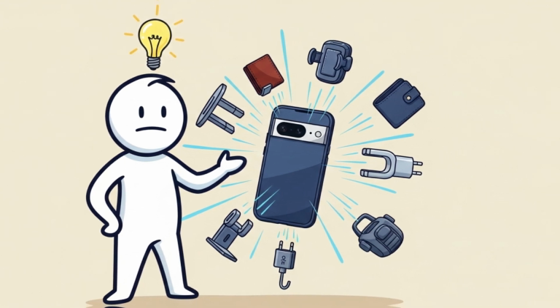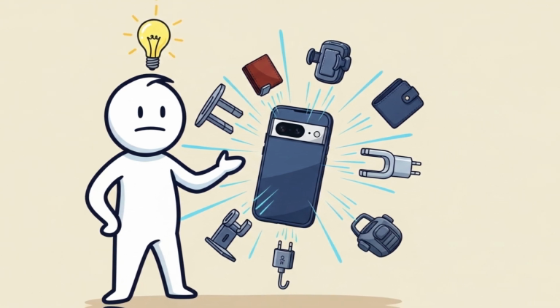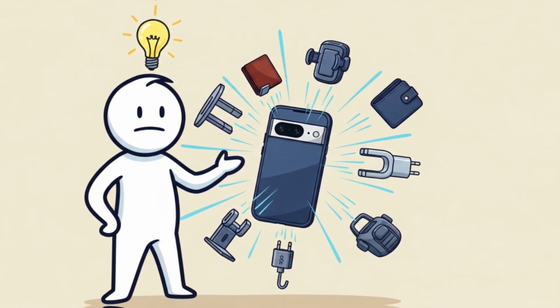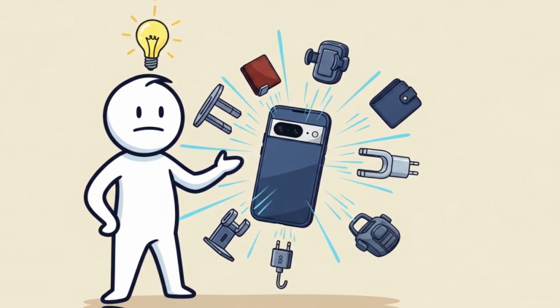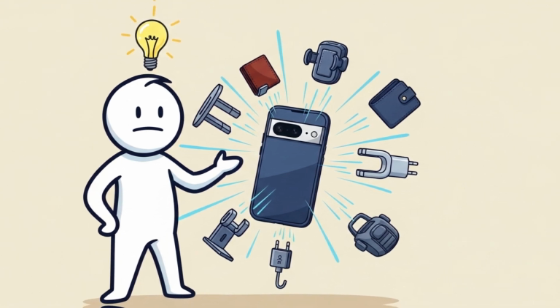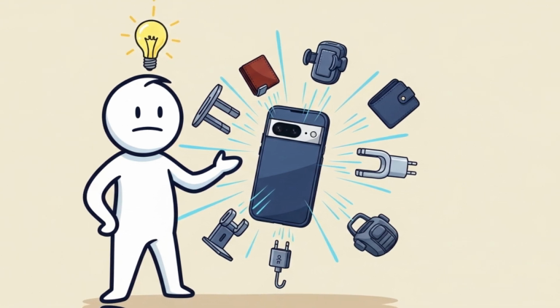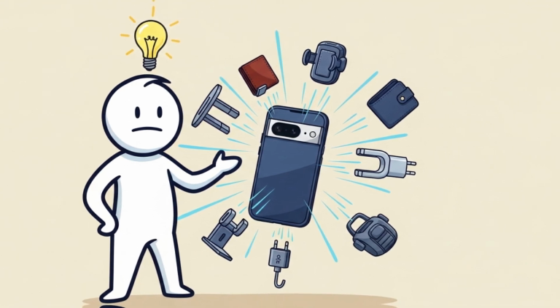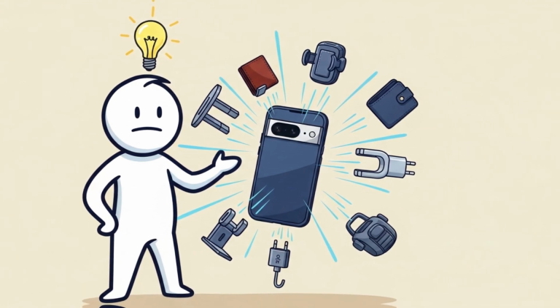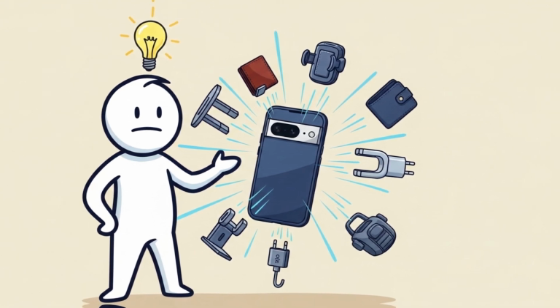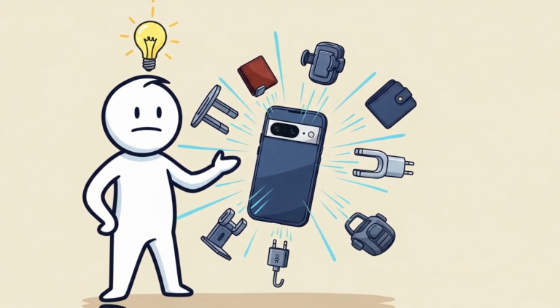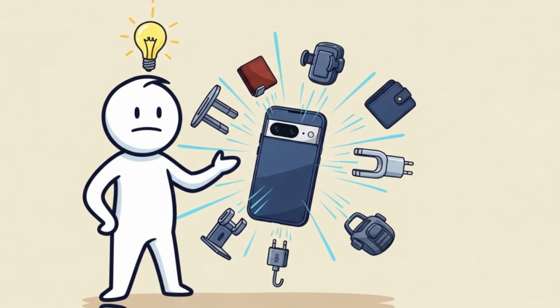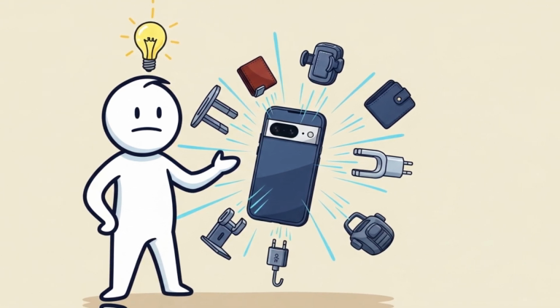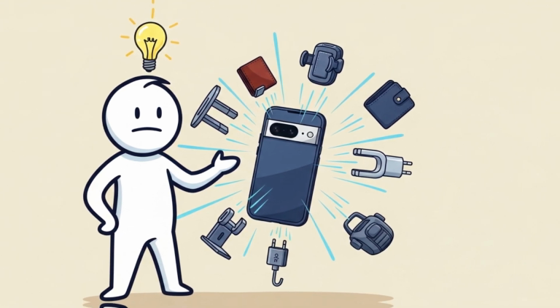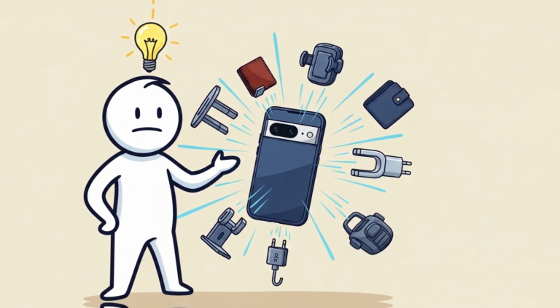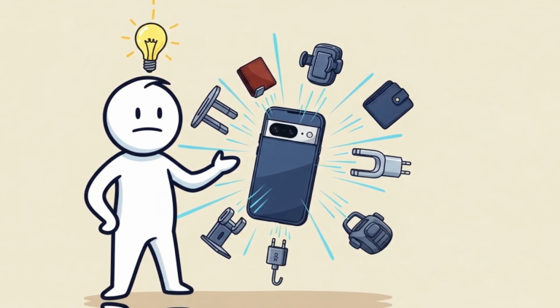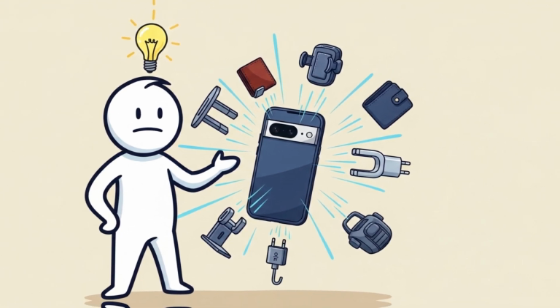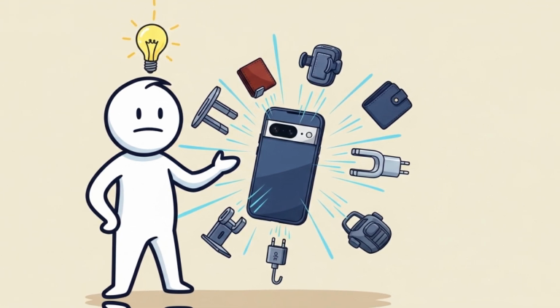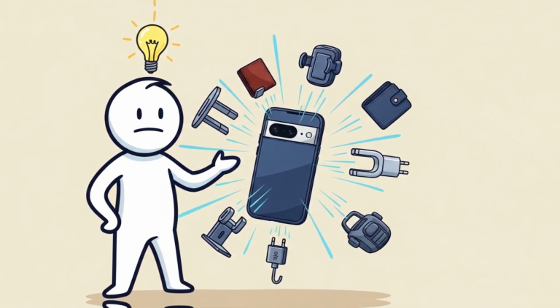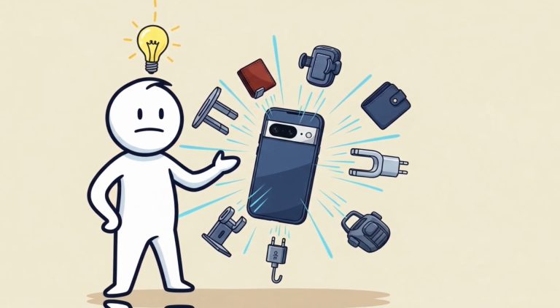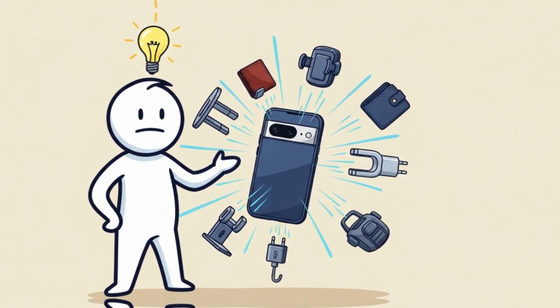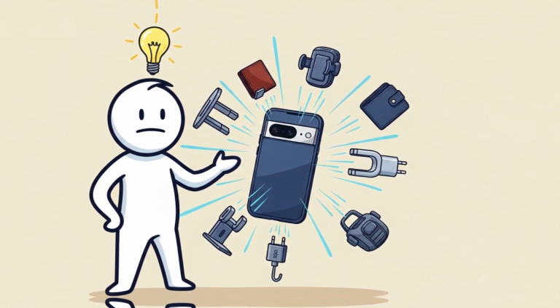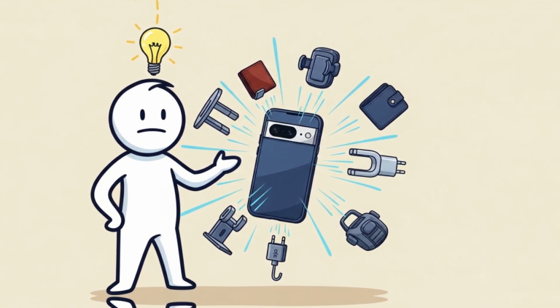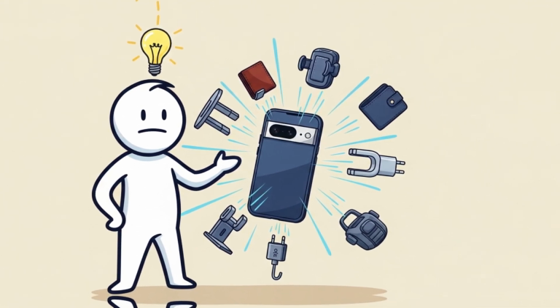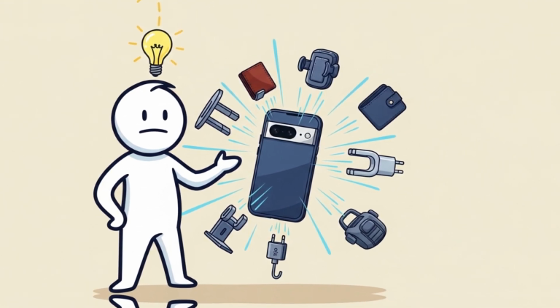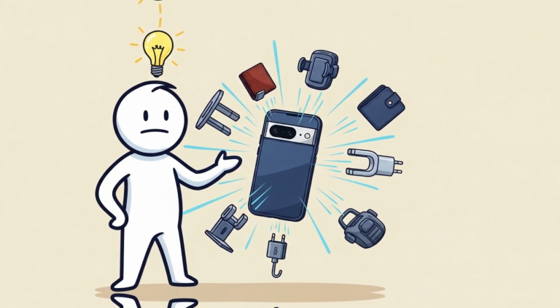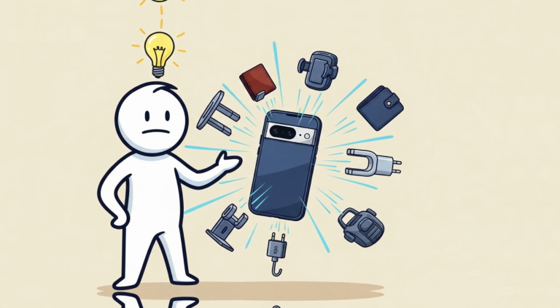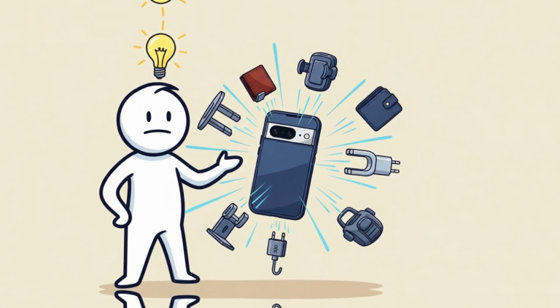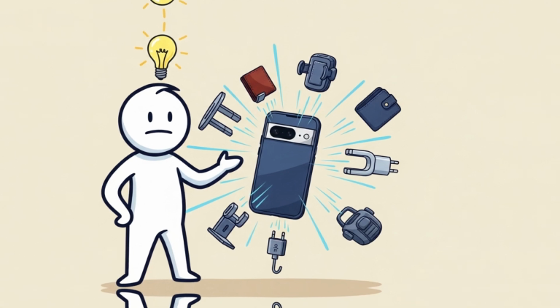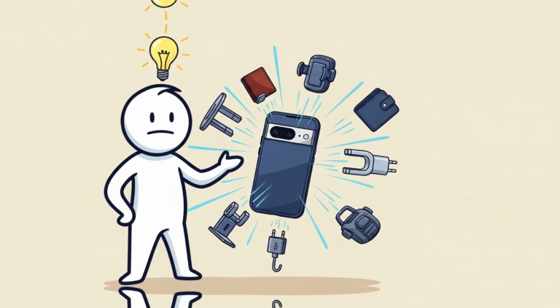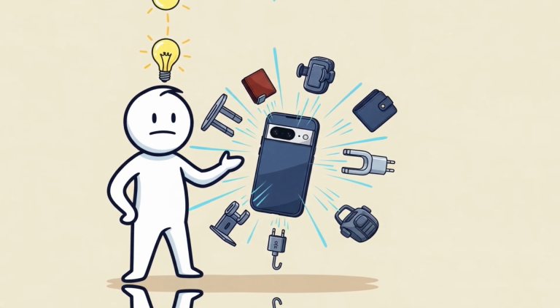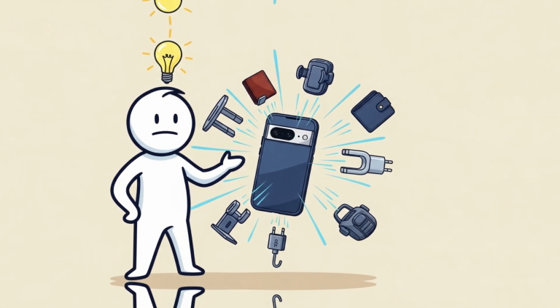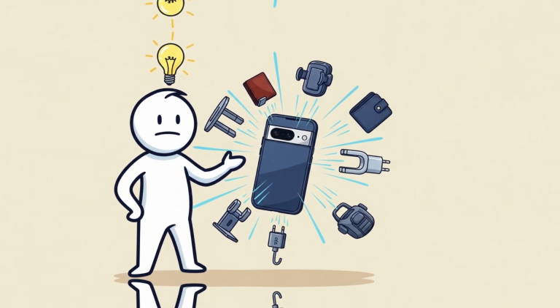It paves the way for a future of more intuitive accessories: desk stands, magnetic wallets, and even car mounts that just click and stay.